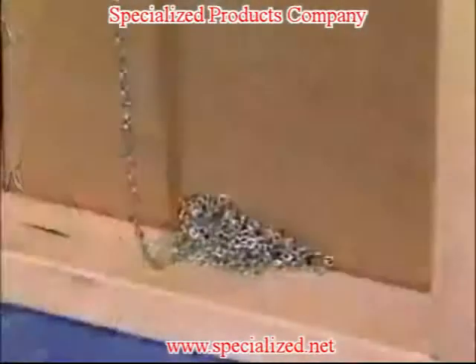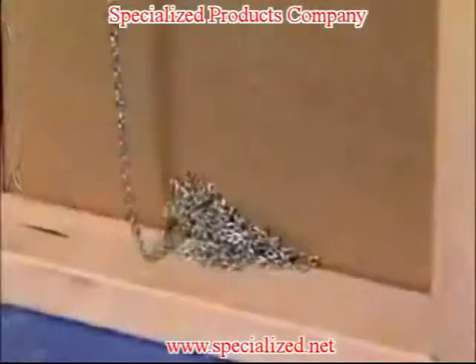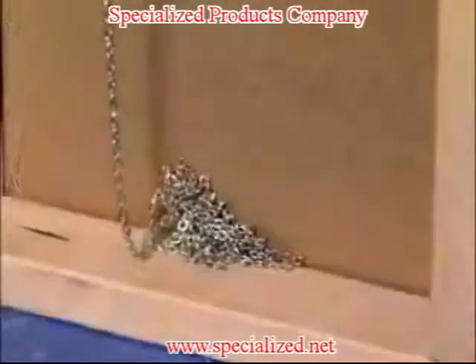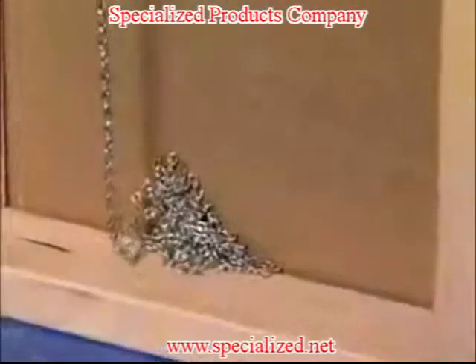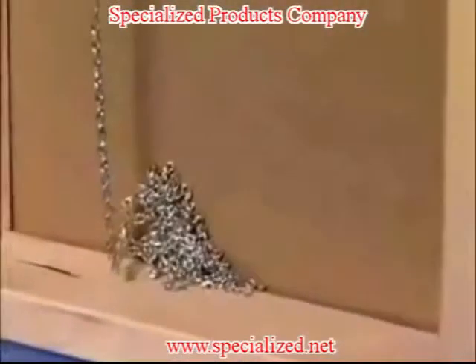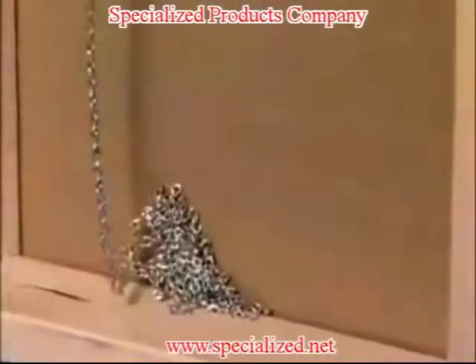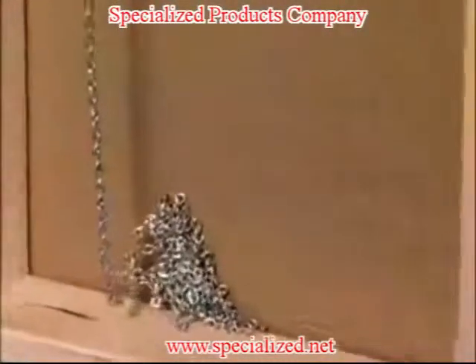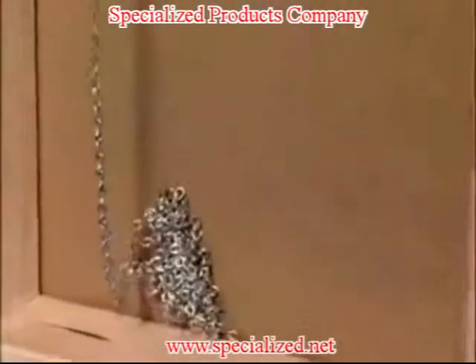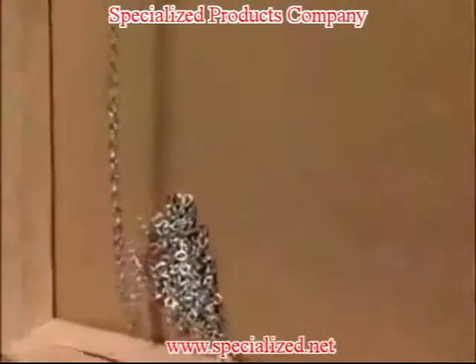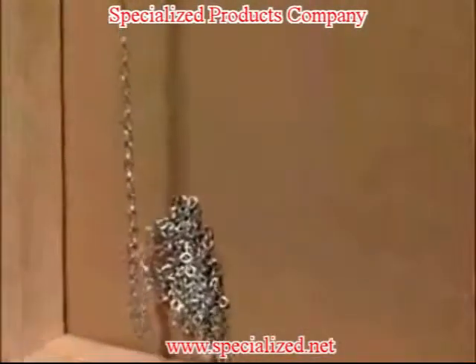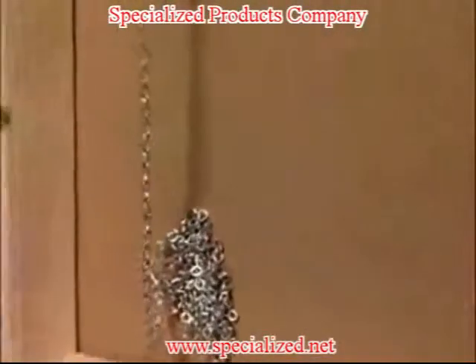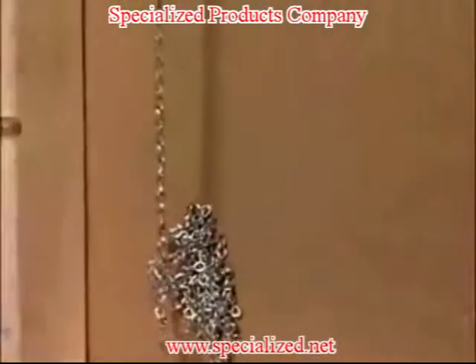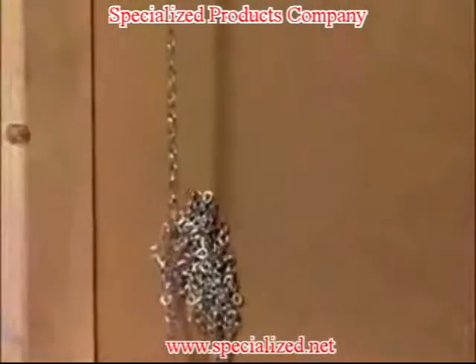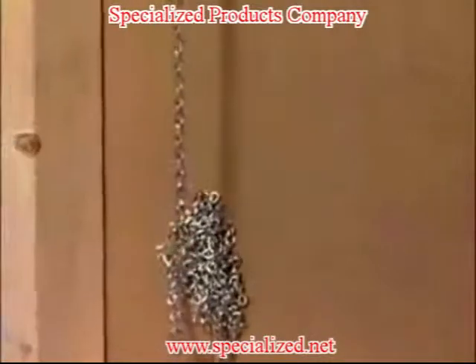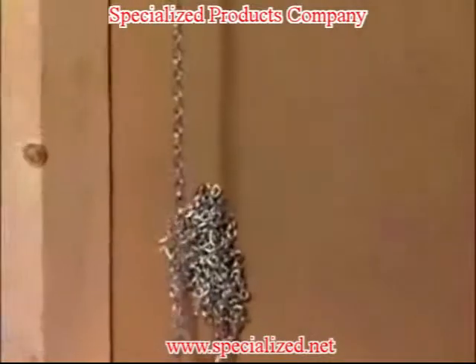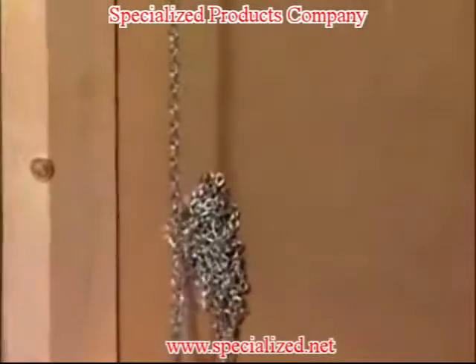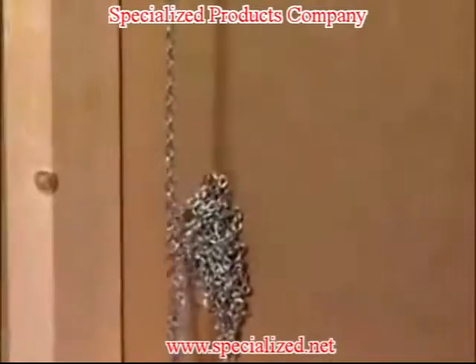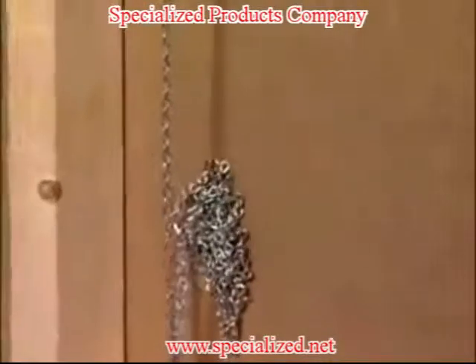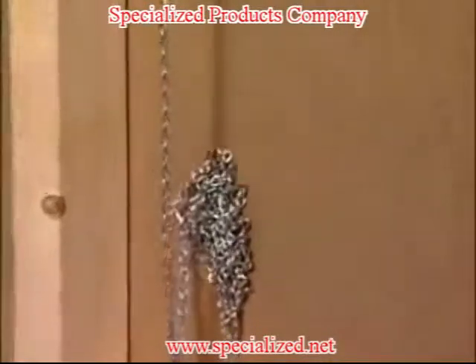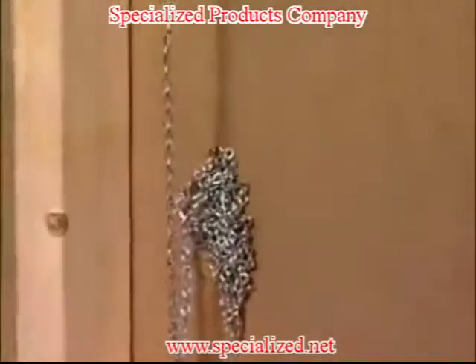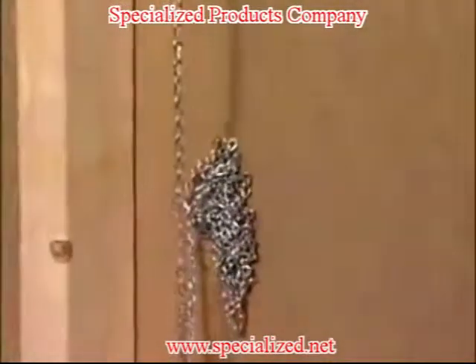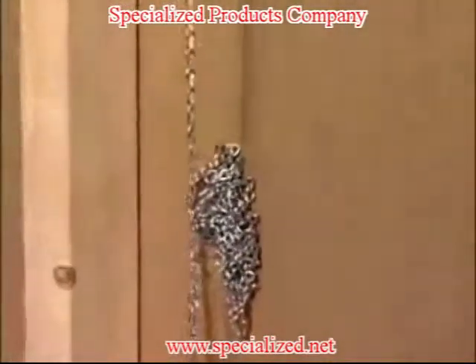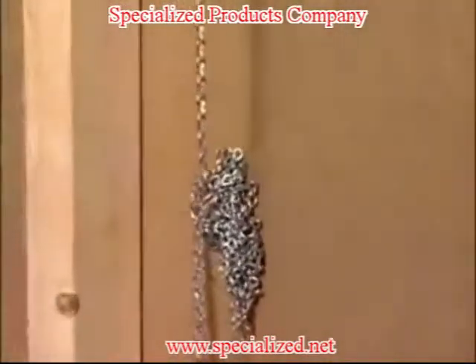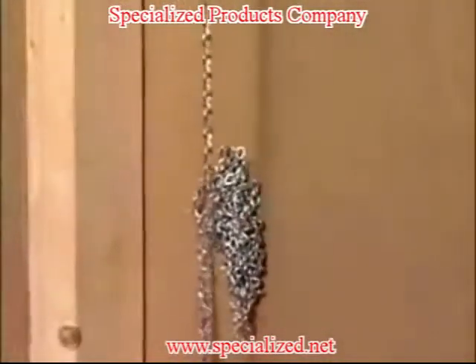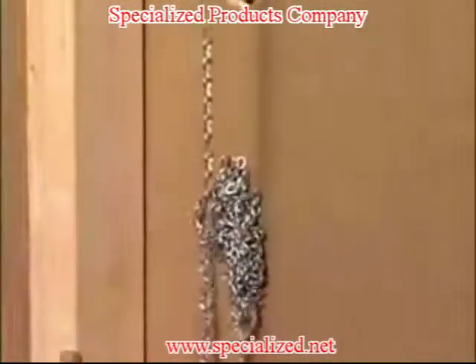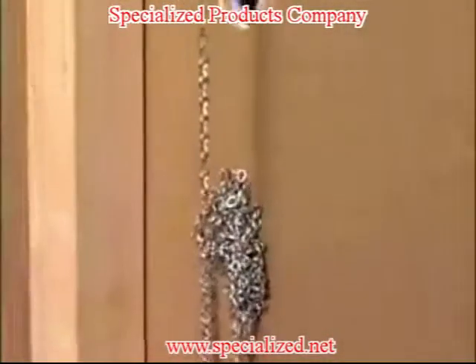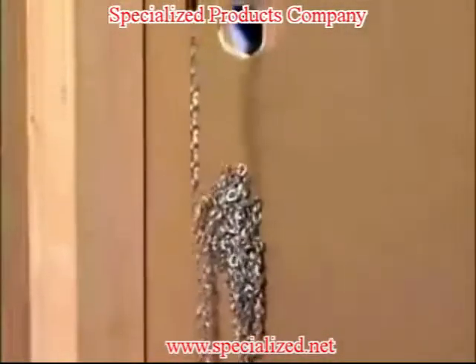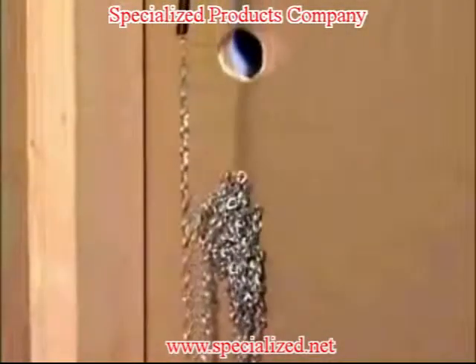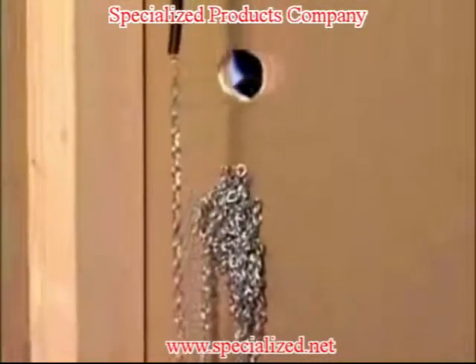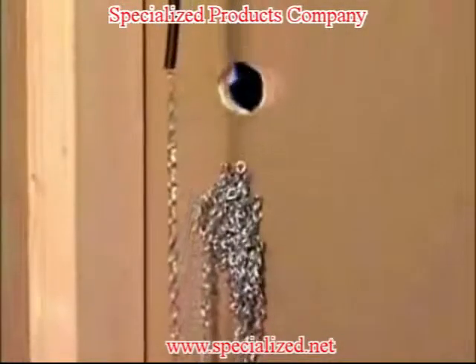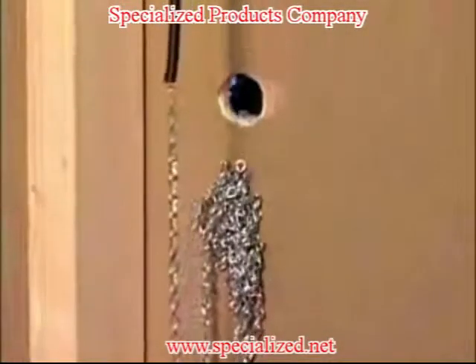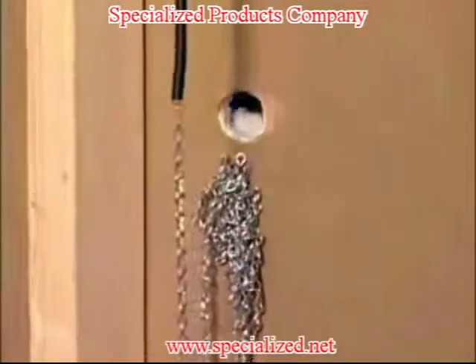Jack chain may also be retrieved from the bottom of the wall cavity. This technique does not work well in metal stud construction.